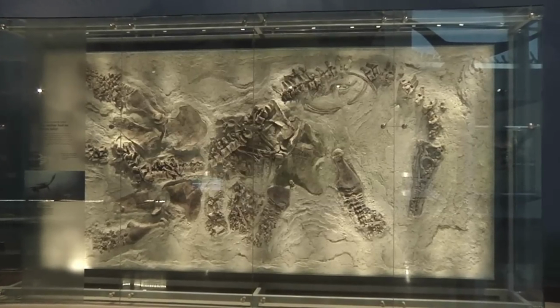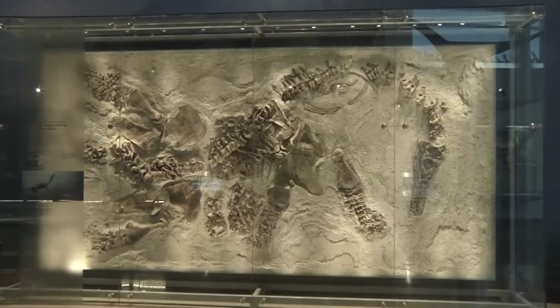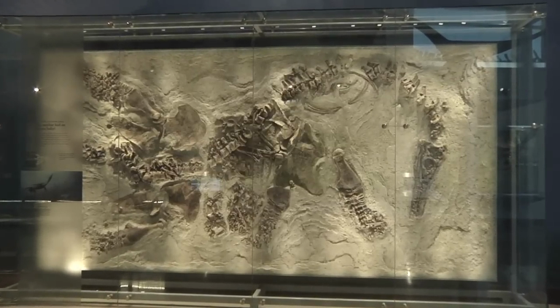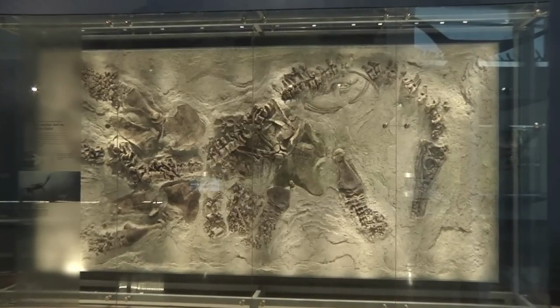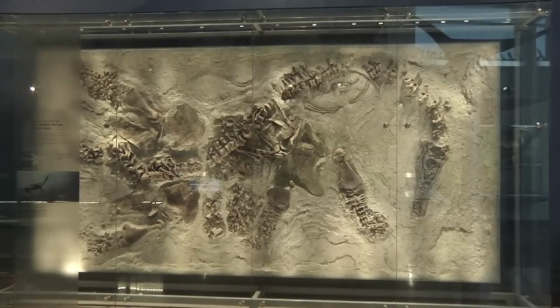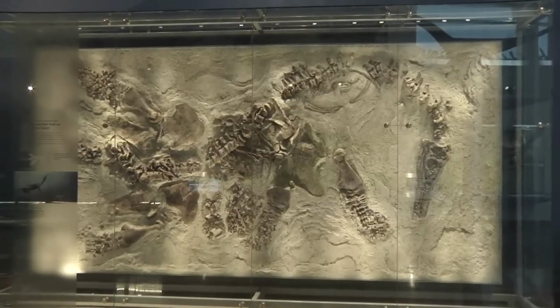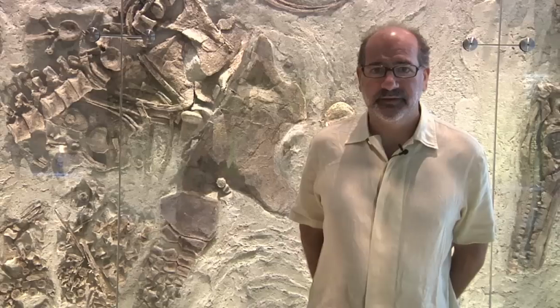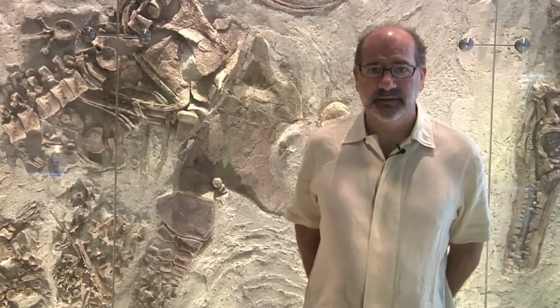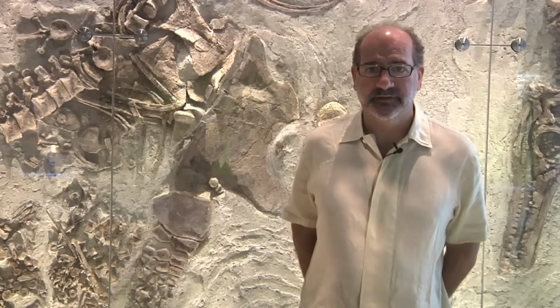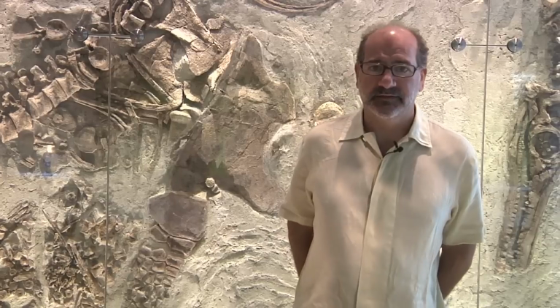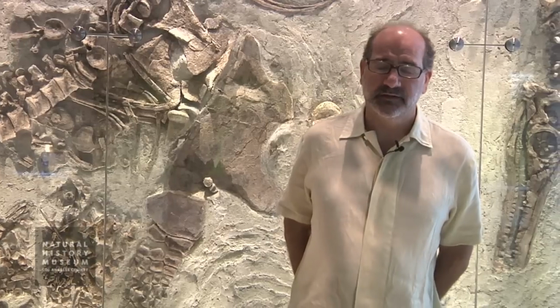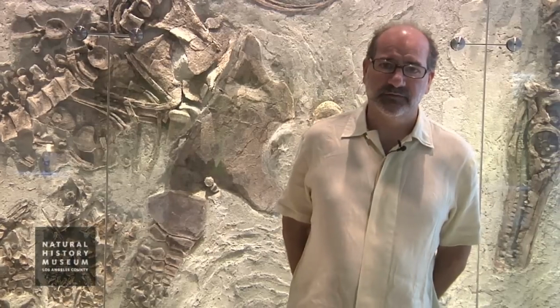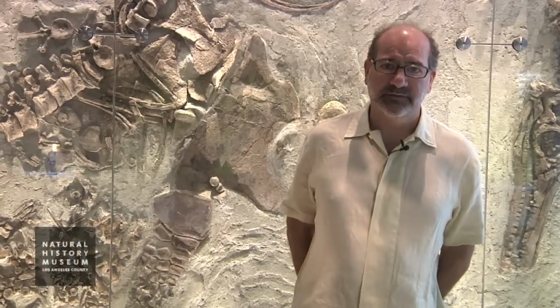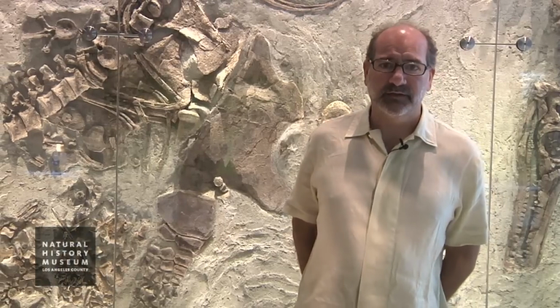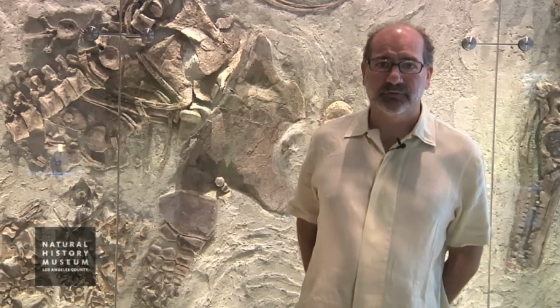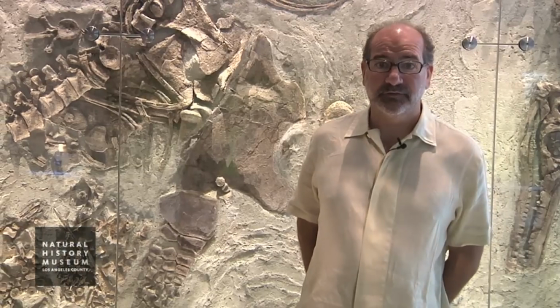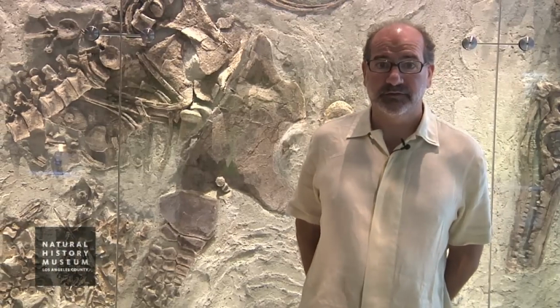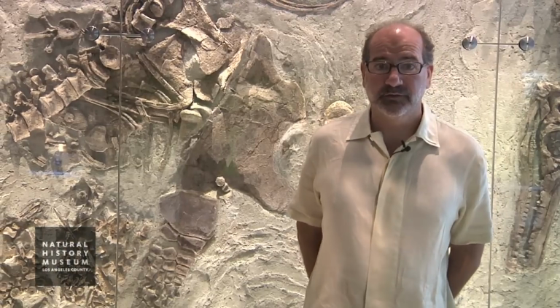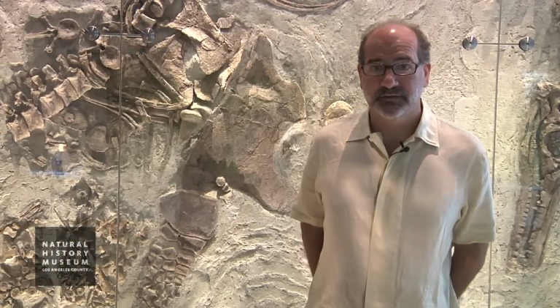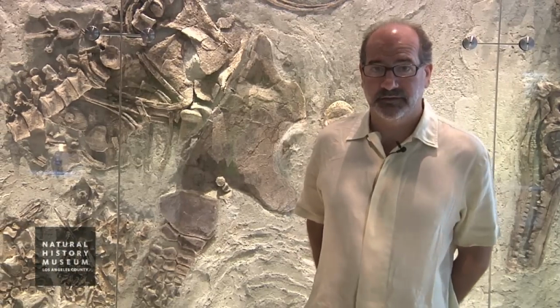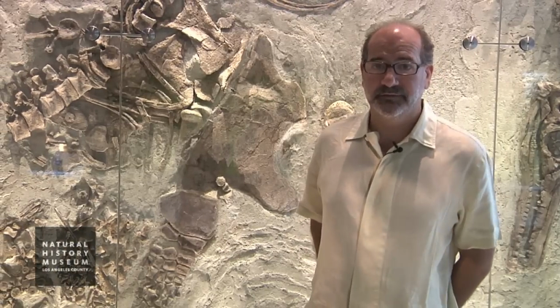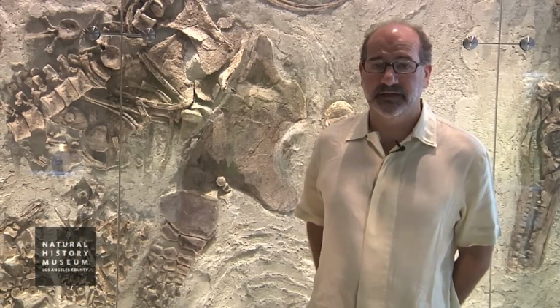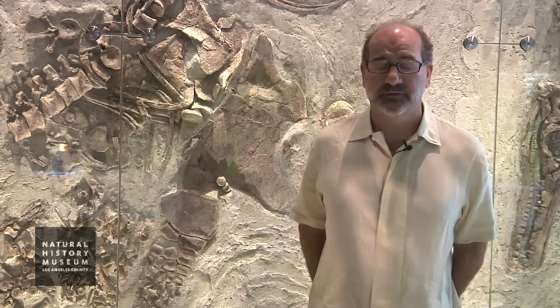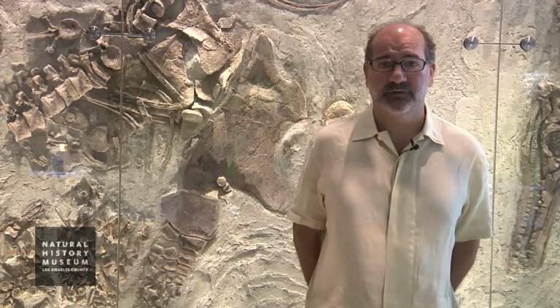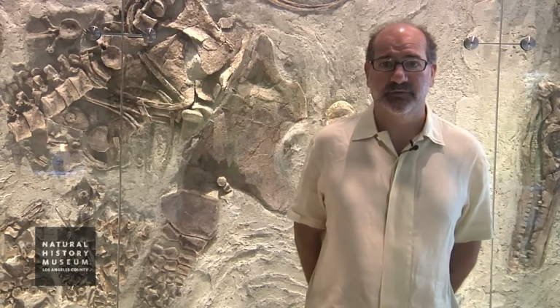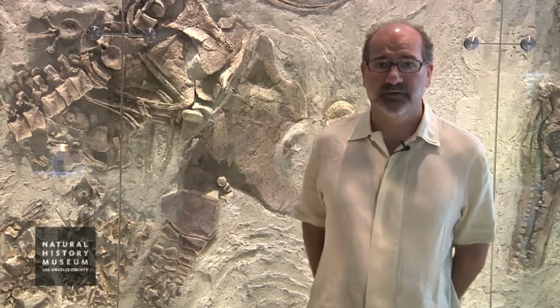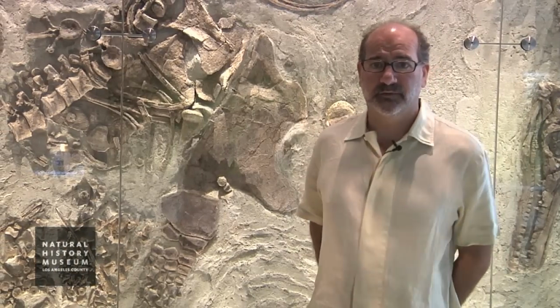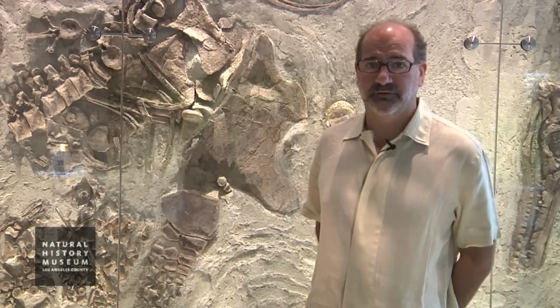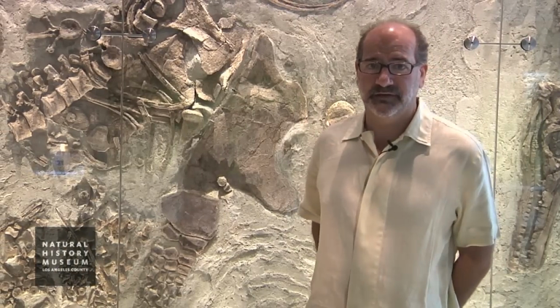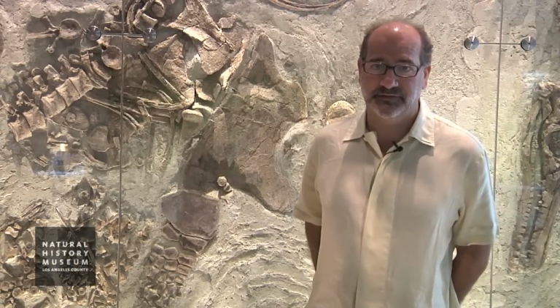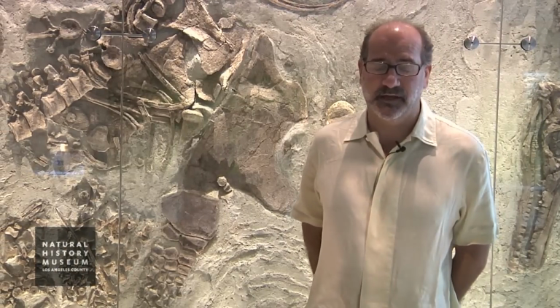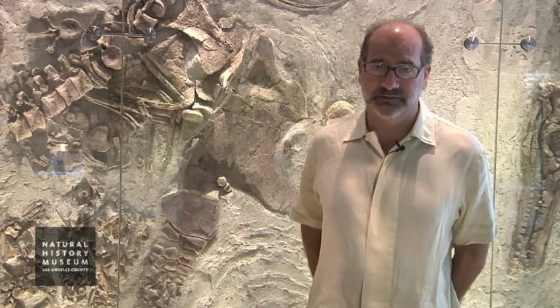I'm Luis Chiappe and I'm the director of the Dinosaur Institute here at the Natural History Museum of Los Angeles County.